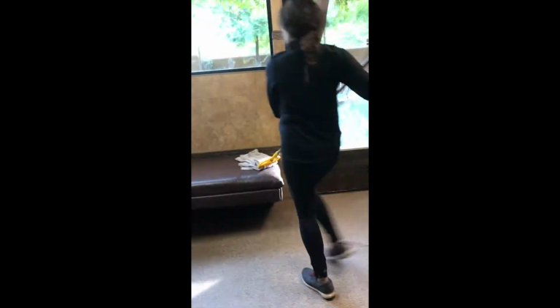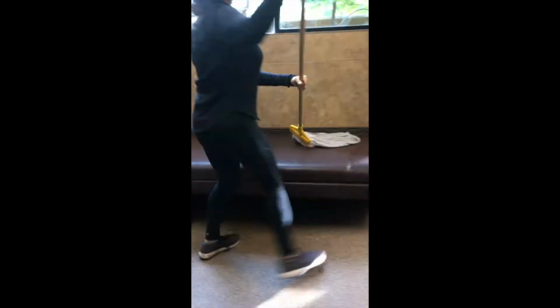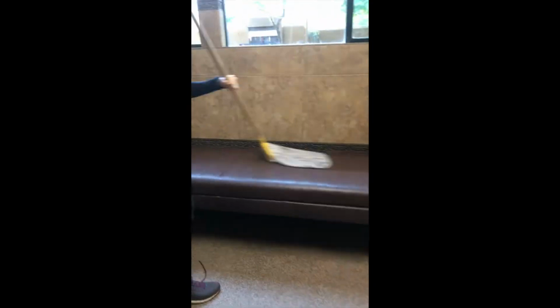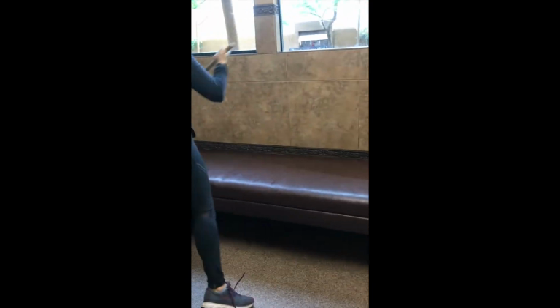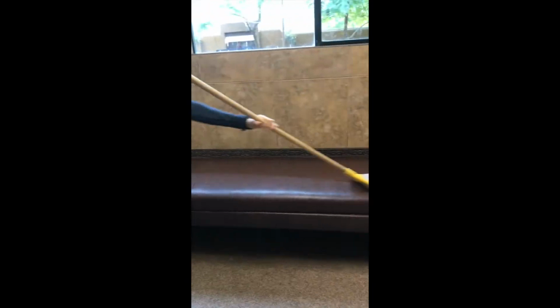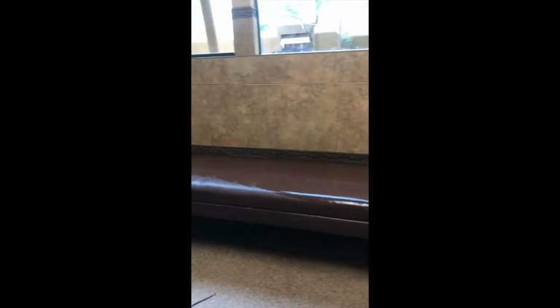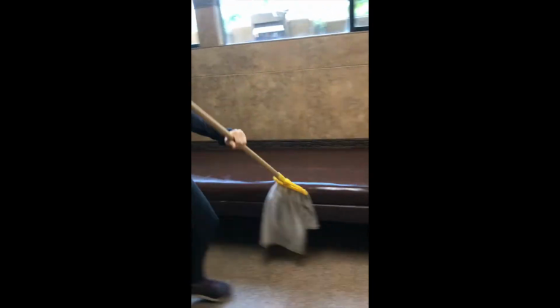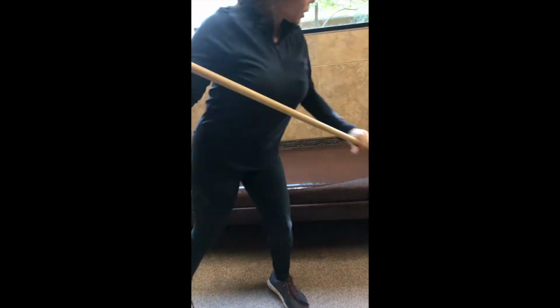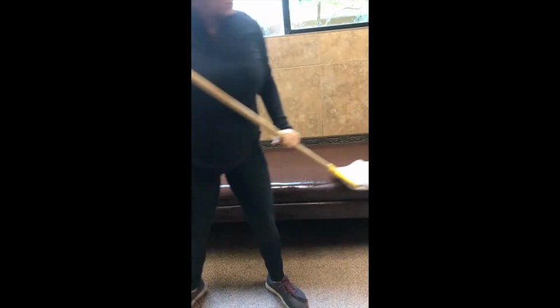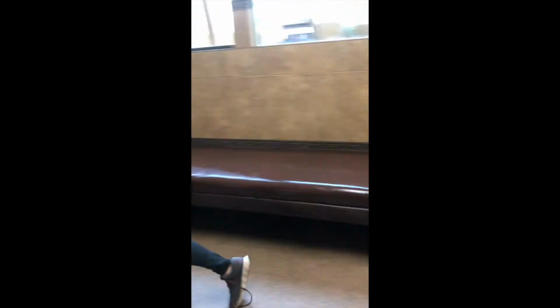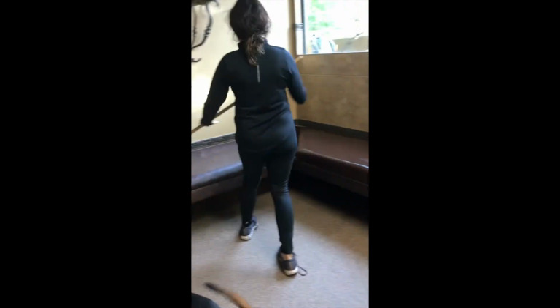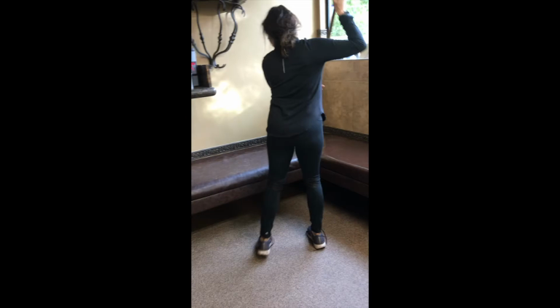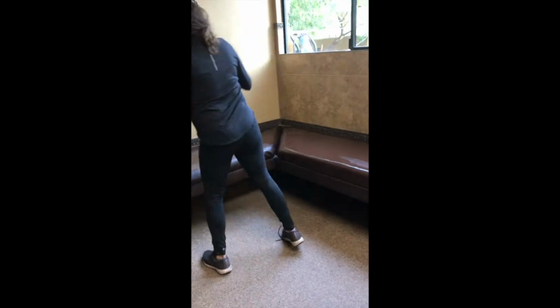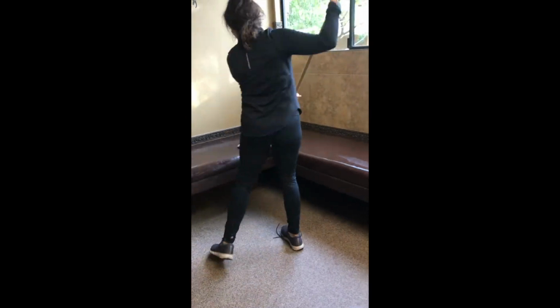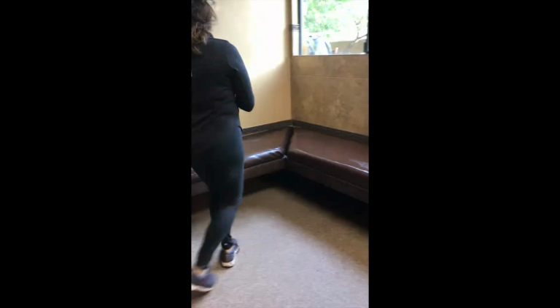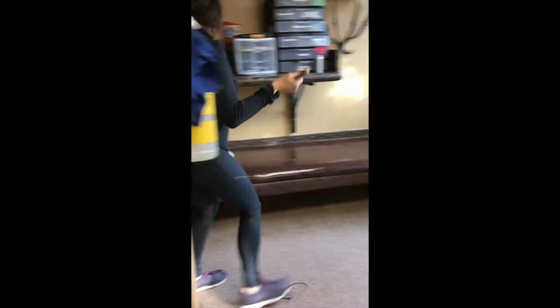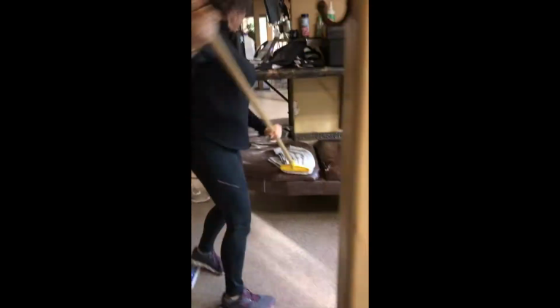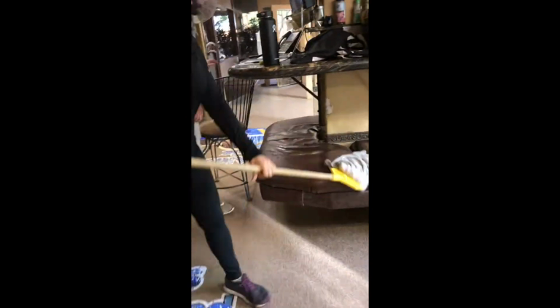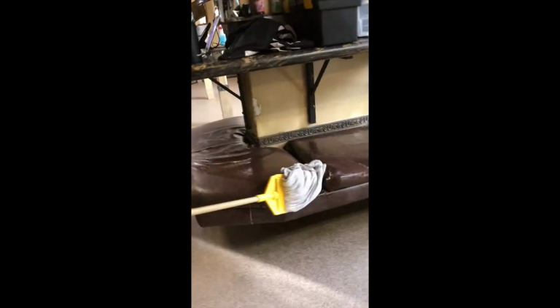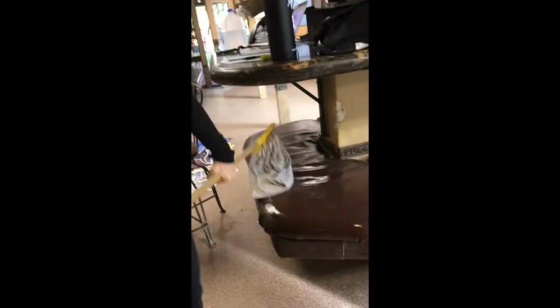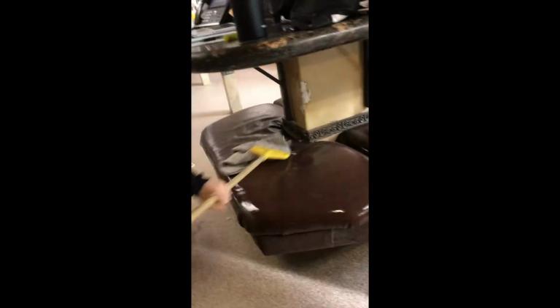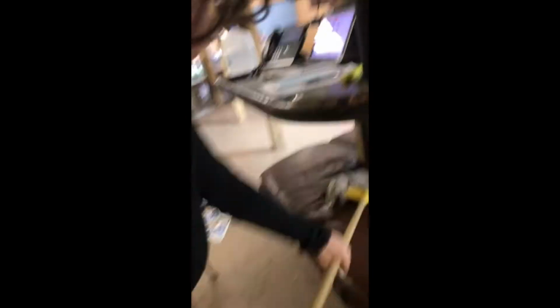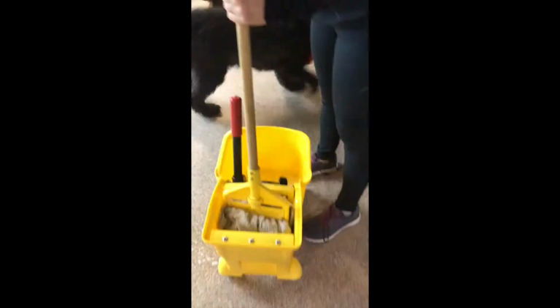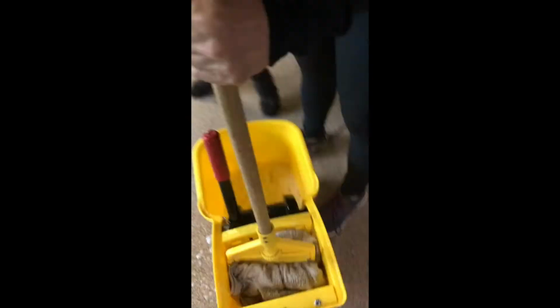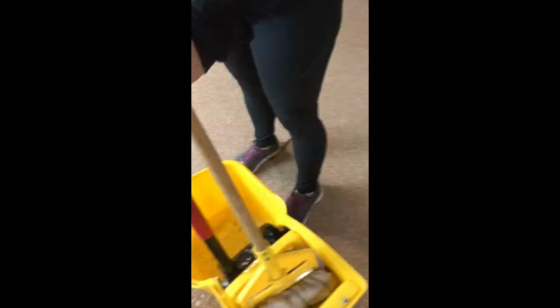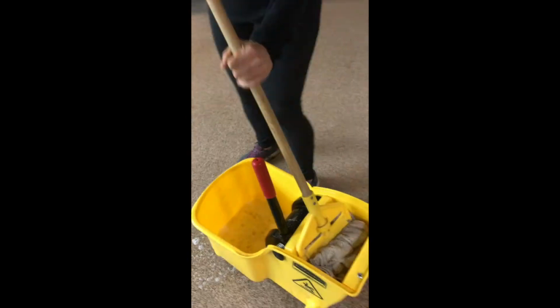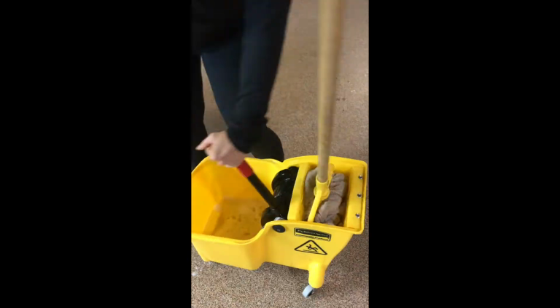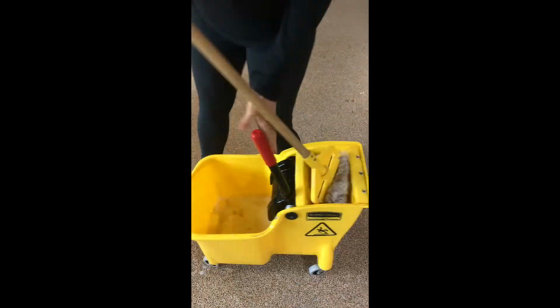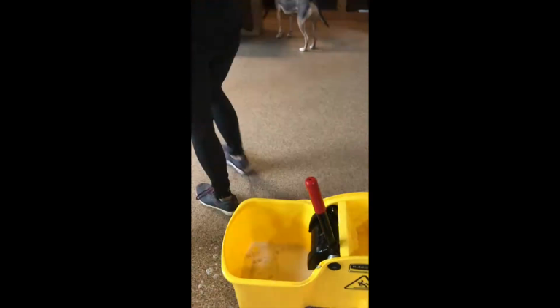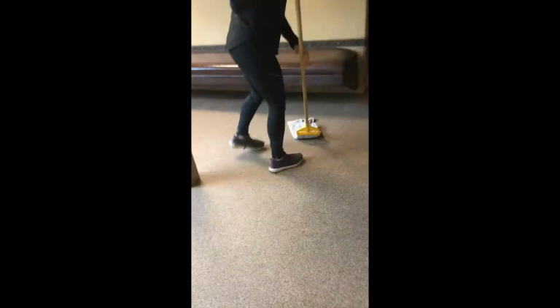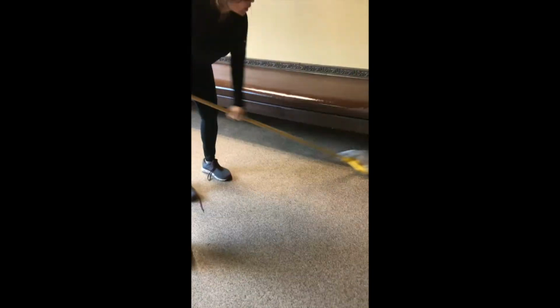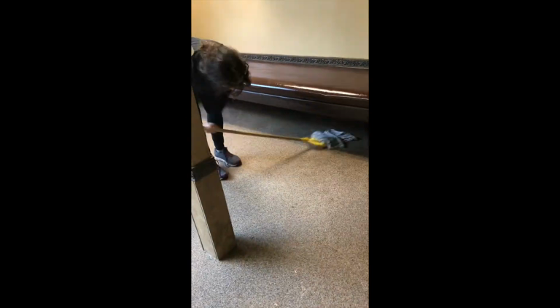Once the water is ready to go, start with cleaning the benches first. This is because the water and rag are the most clean at that point, and then after you can work your way onto the floor.